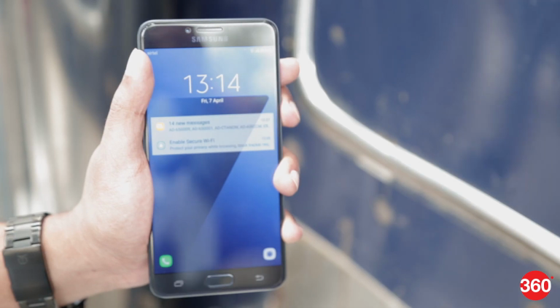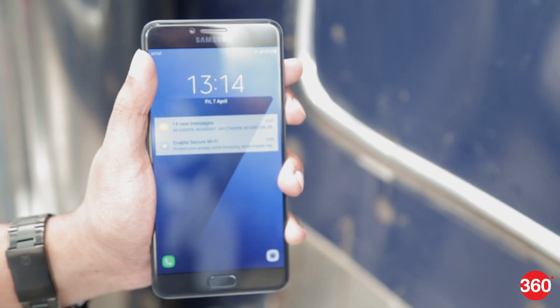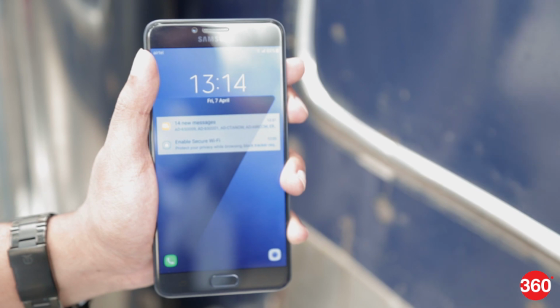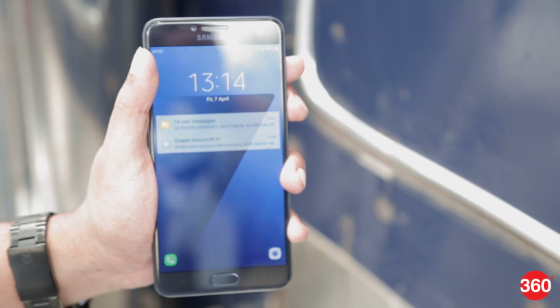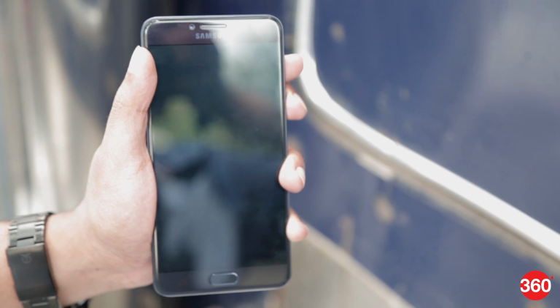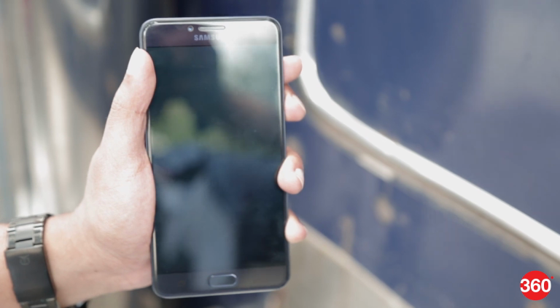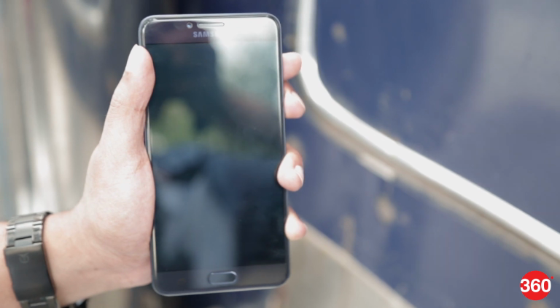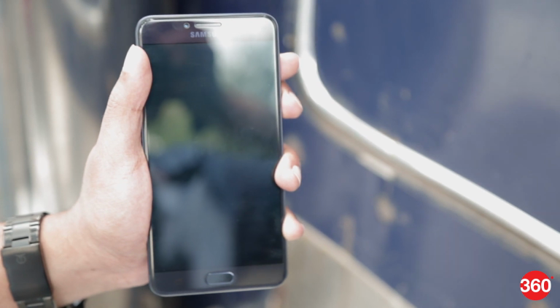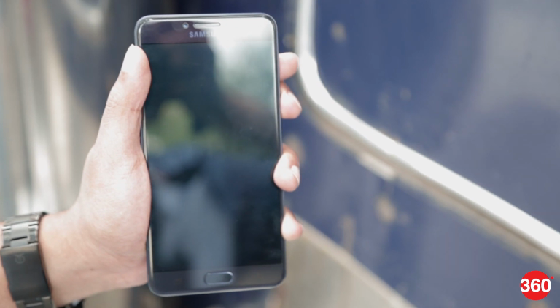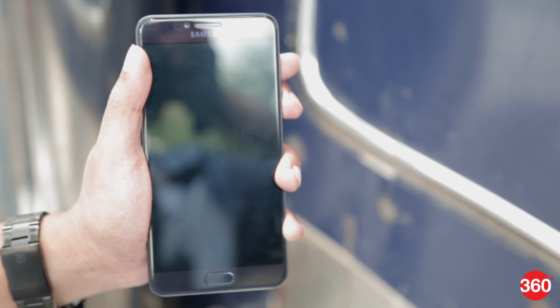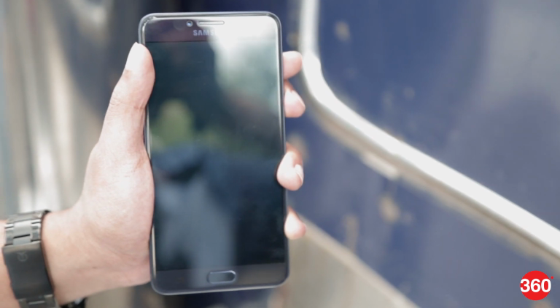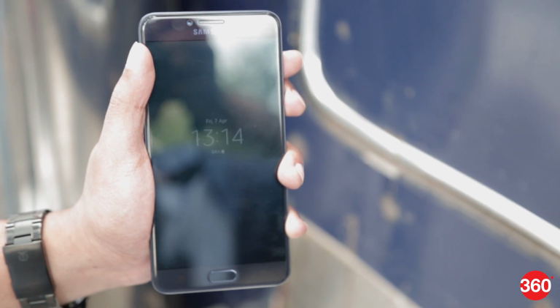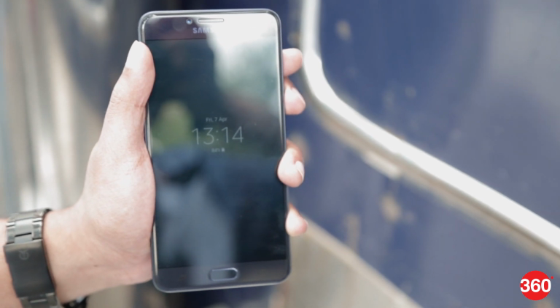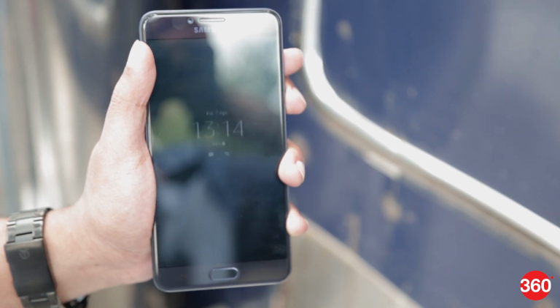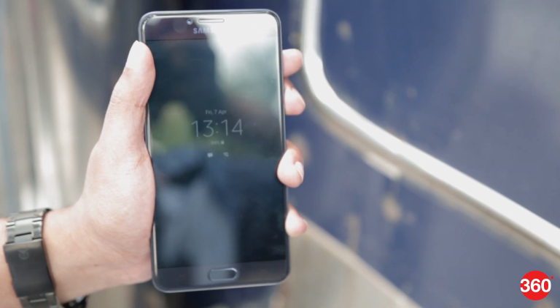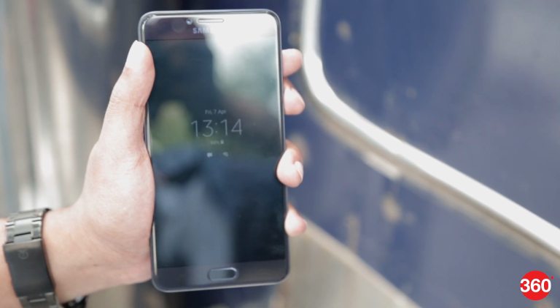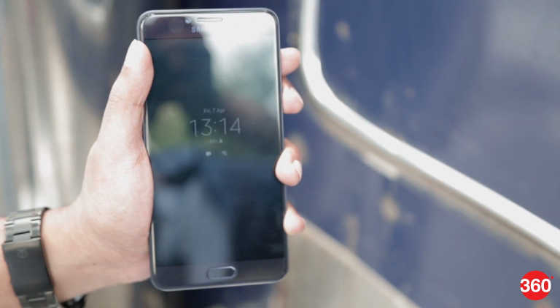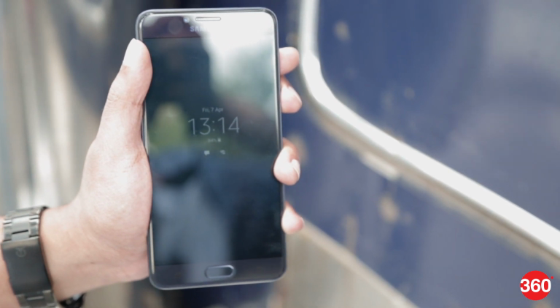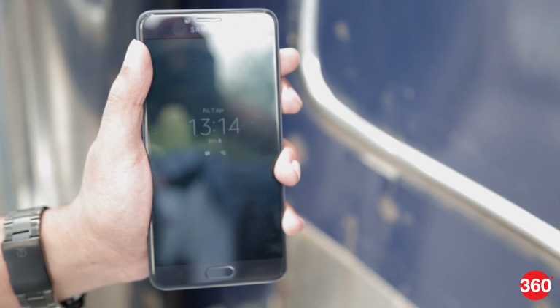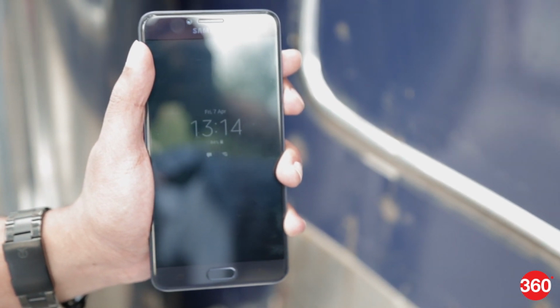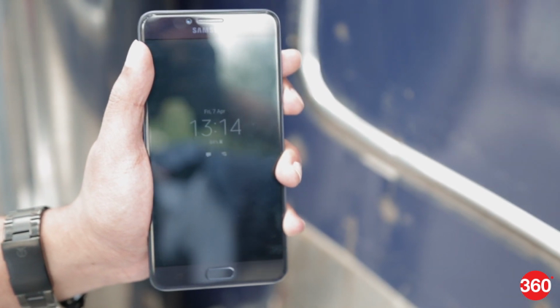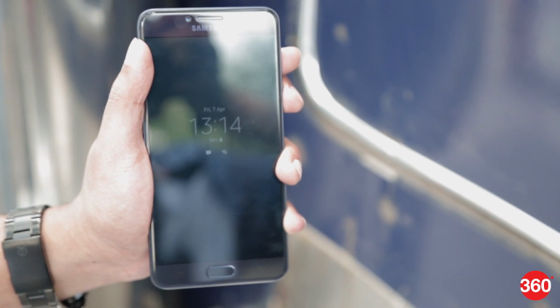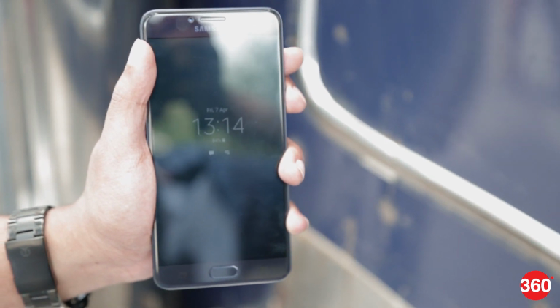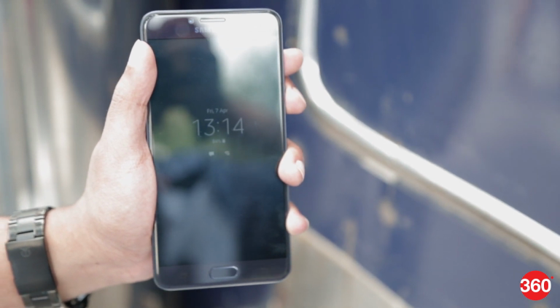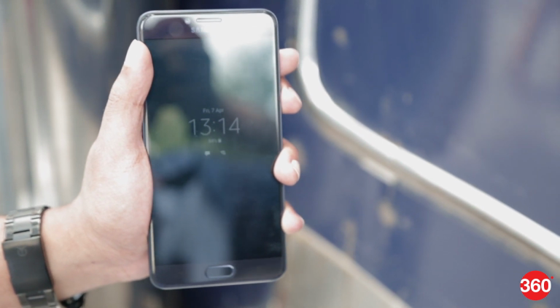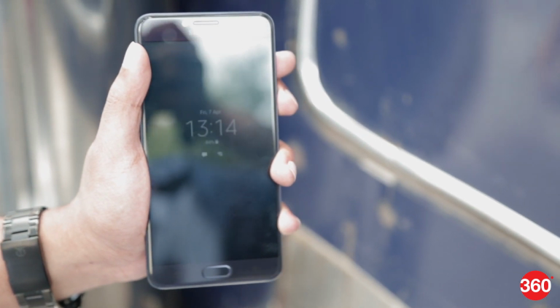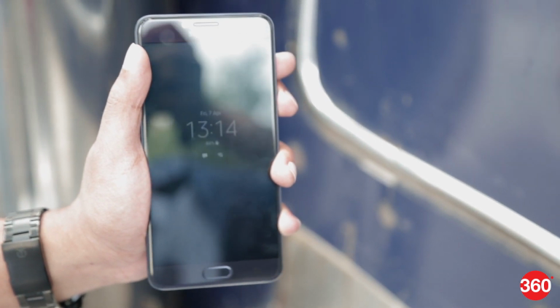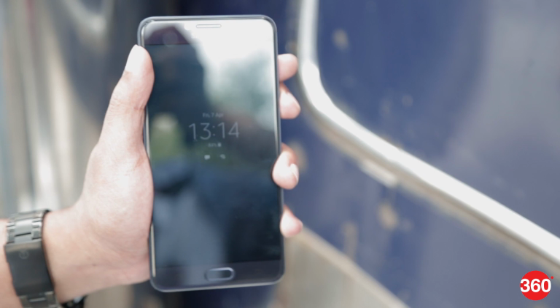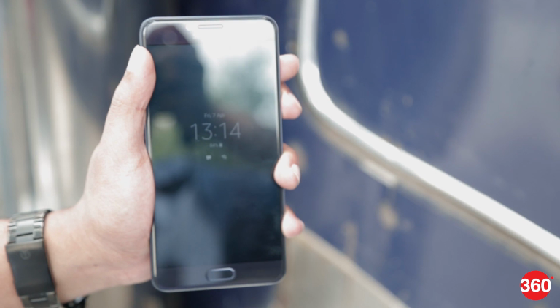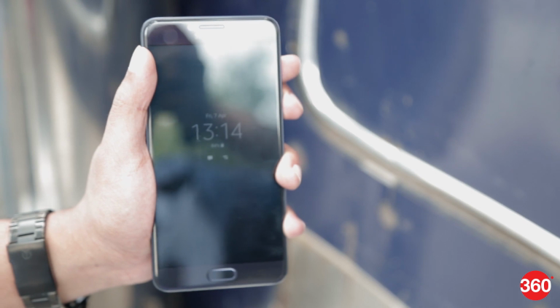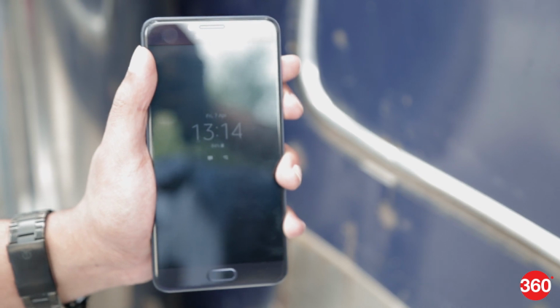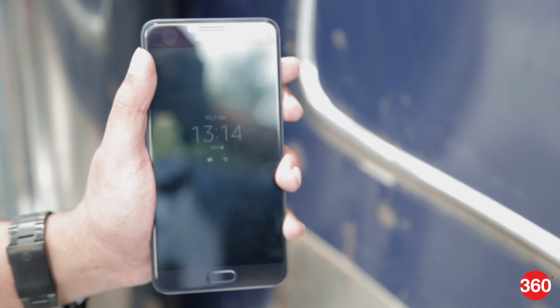The Galaxy C7 Pro also comes with an always-on feature, so you'll be able to see the time and notifications without having to pick it up.